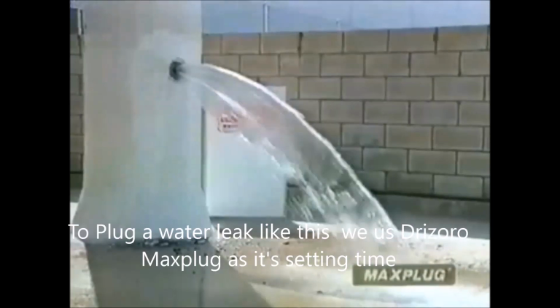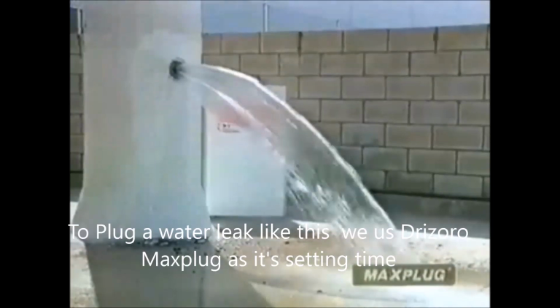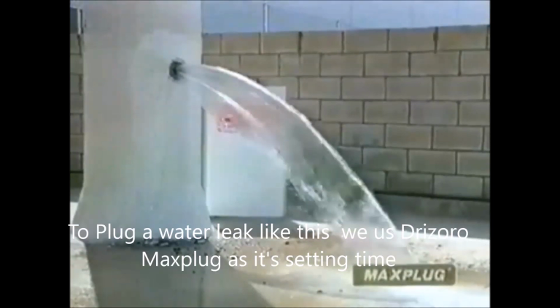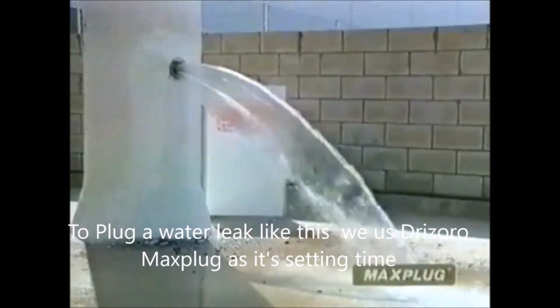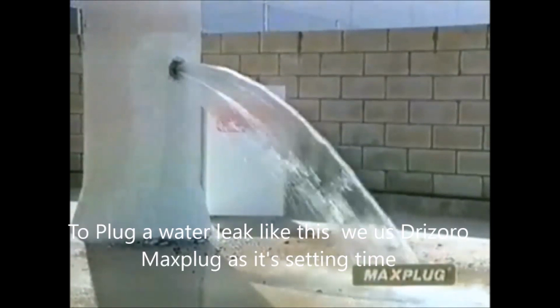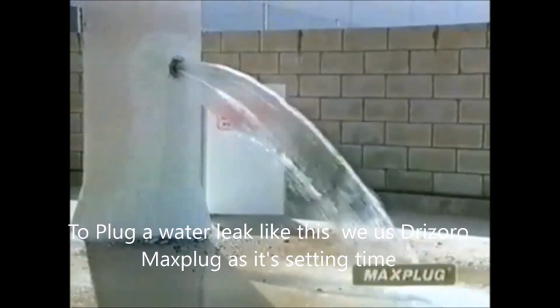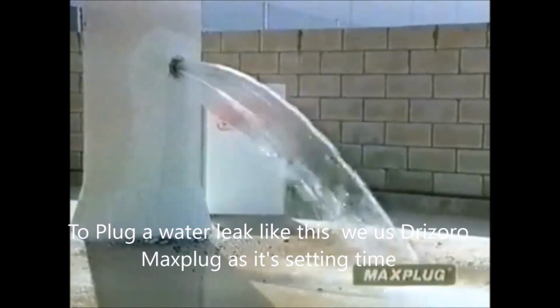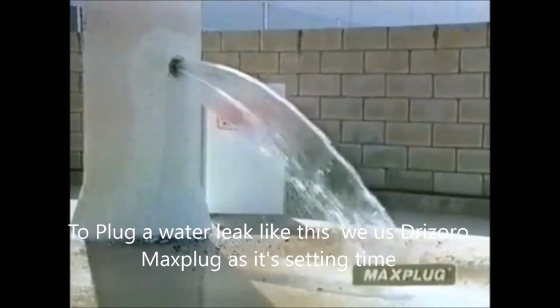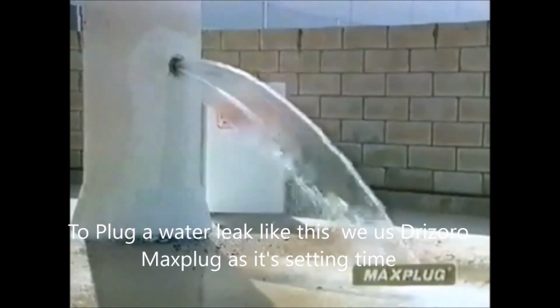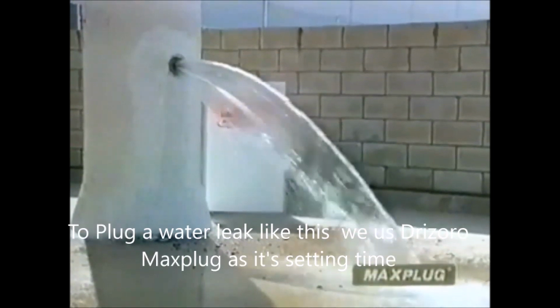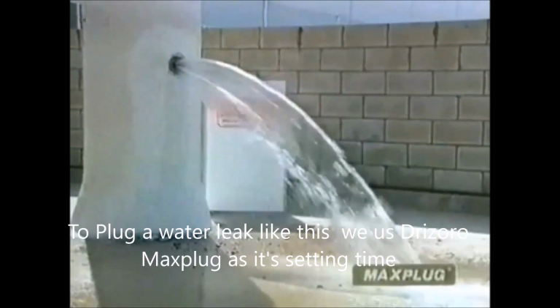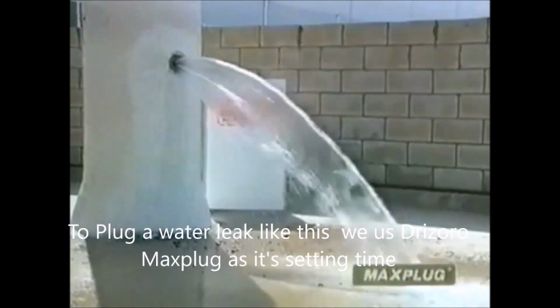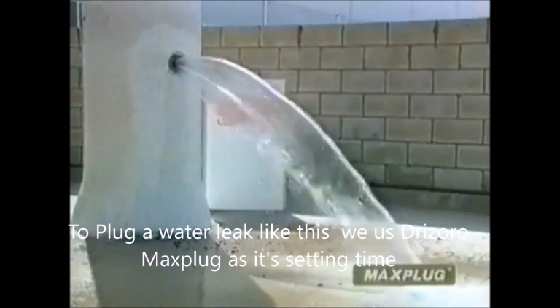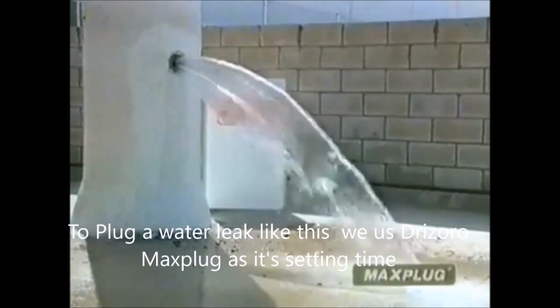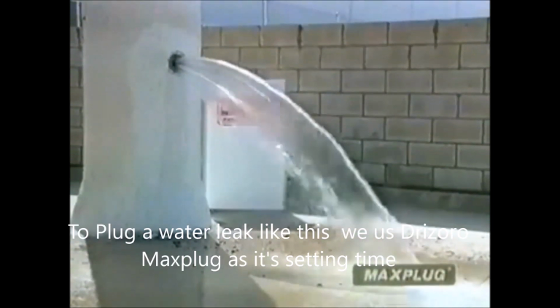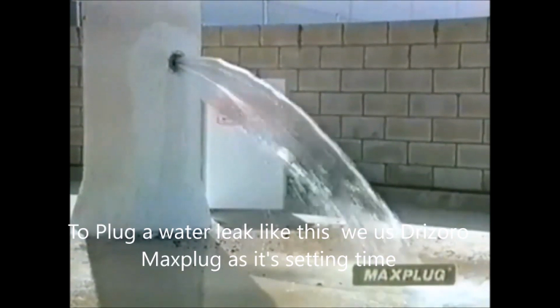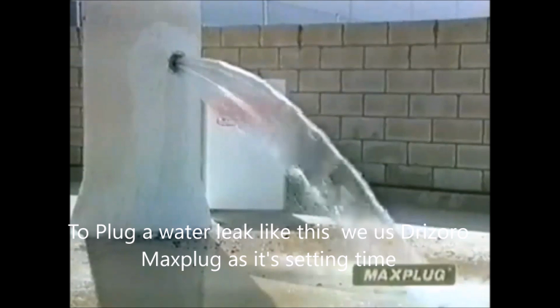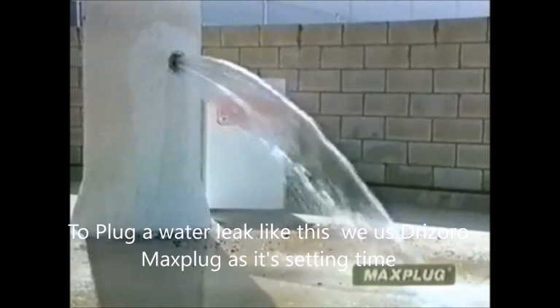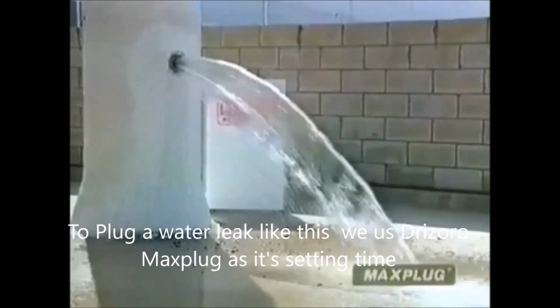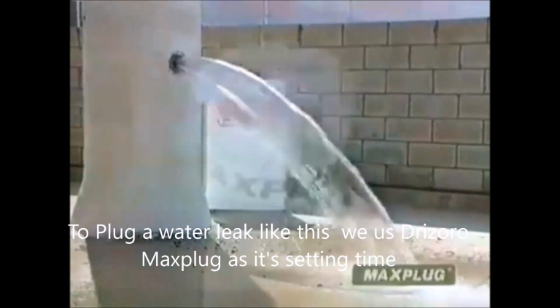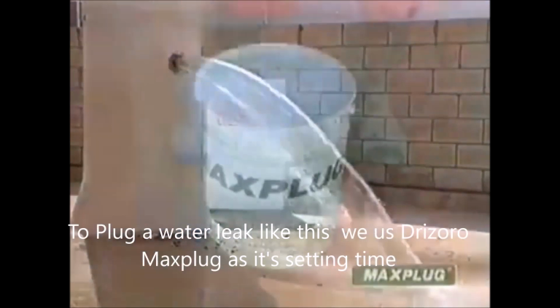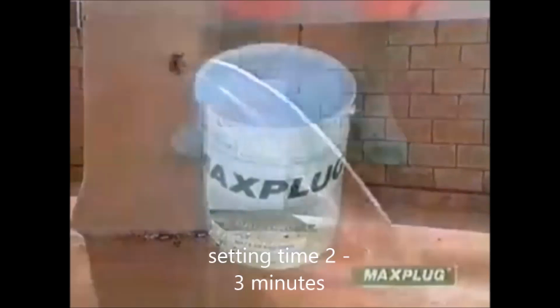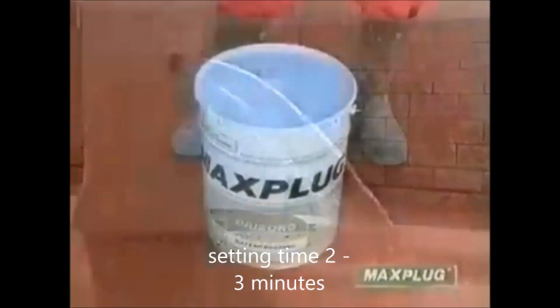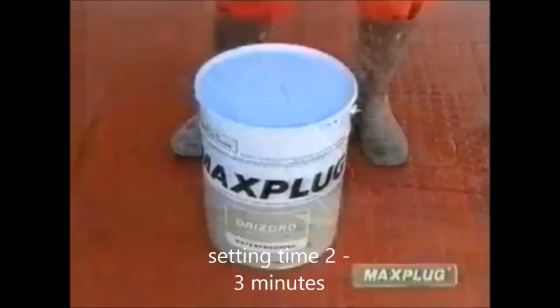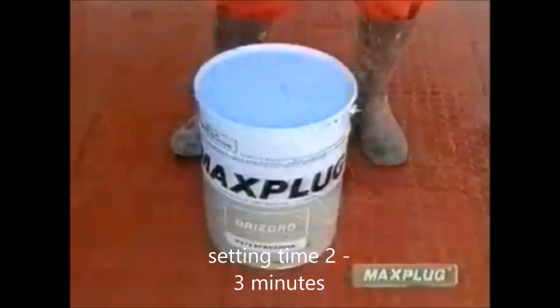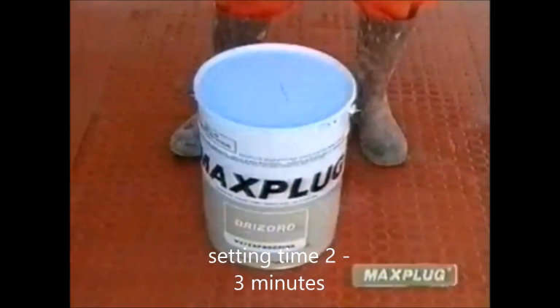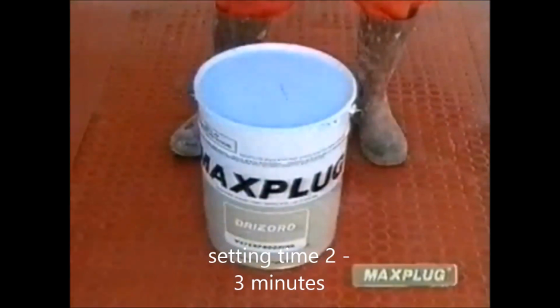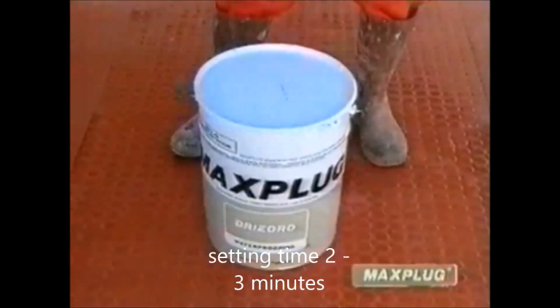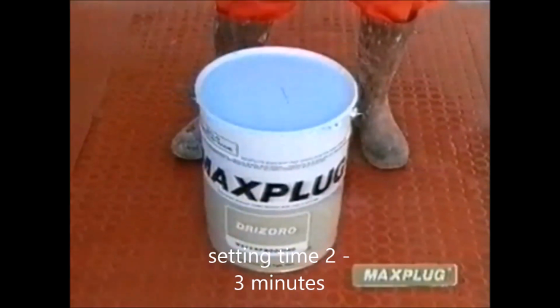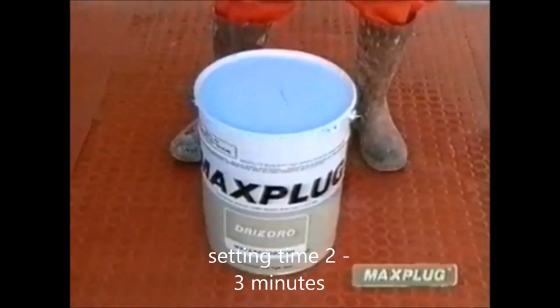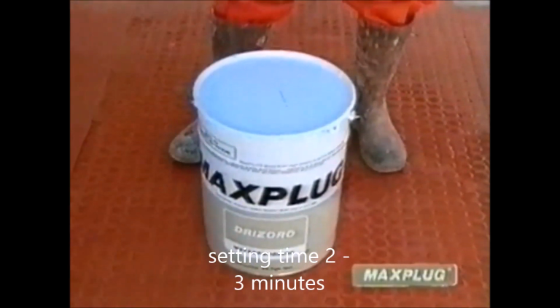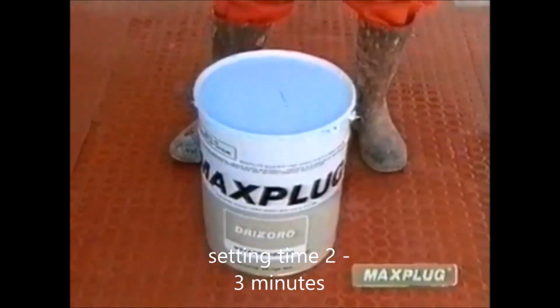To plug a water leak like this, we use MaxPlug, since its setting time is around two to three minutes.